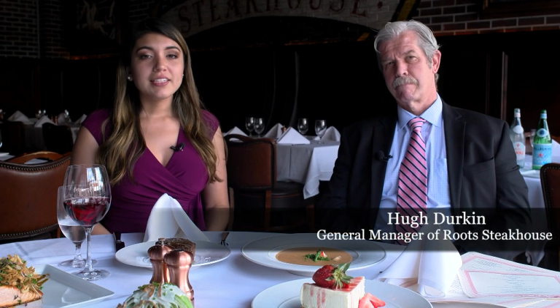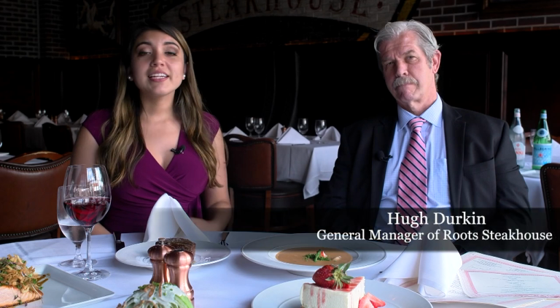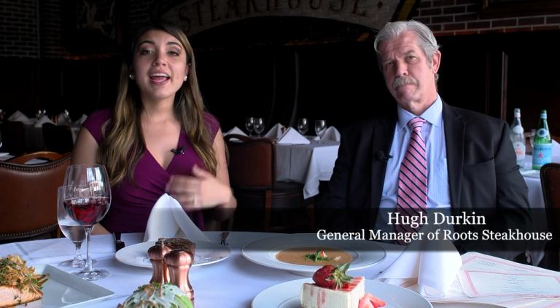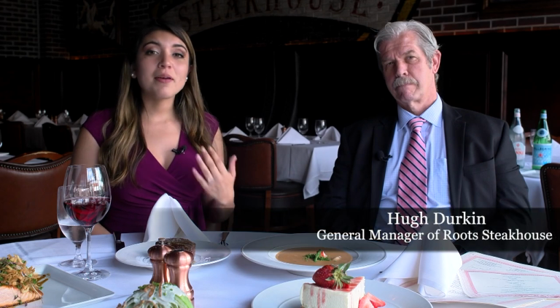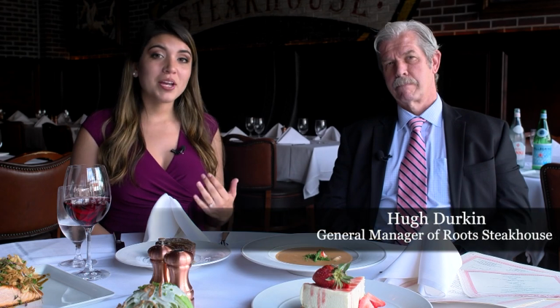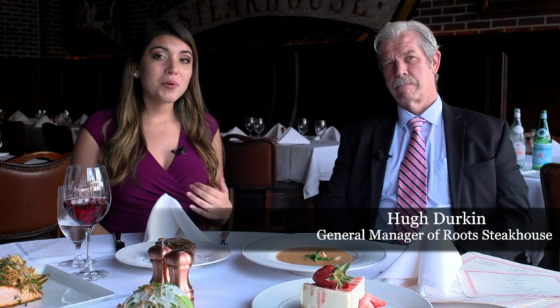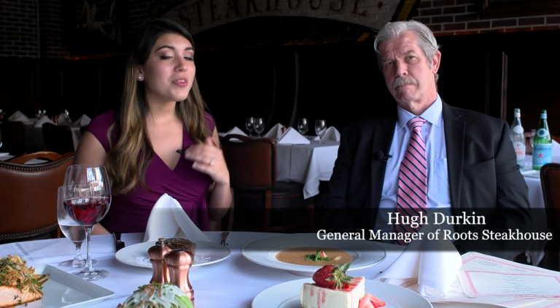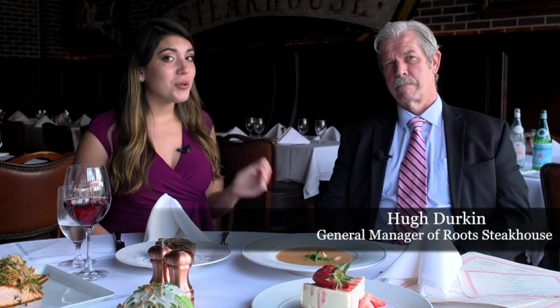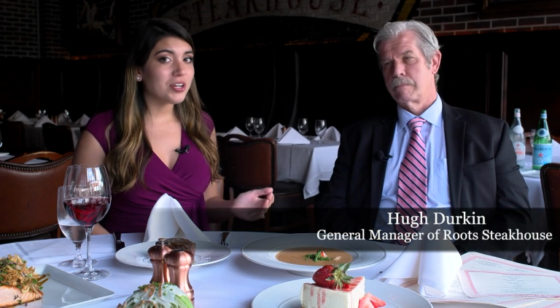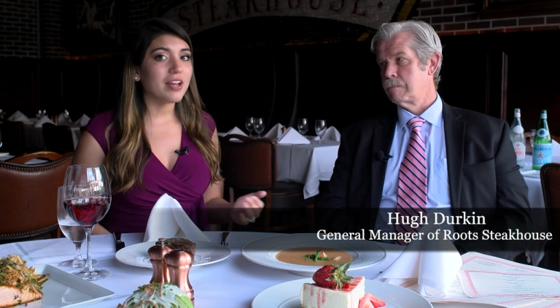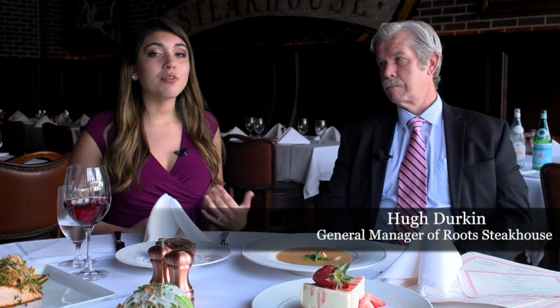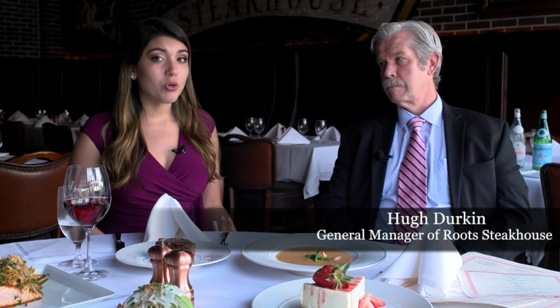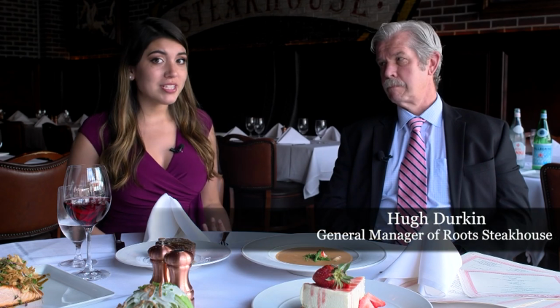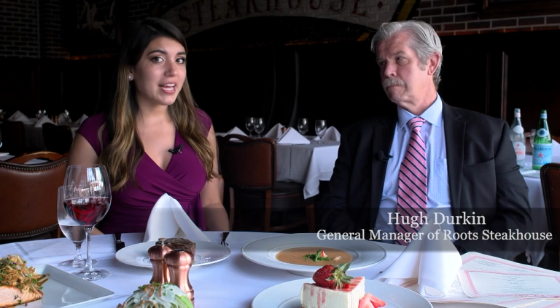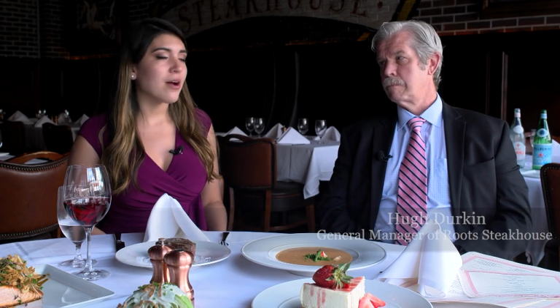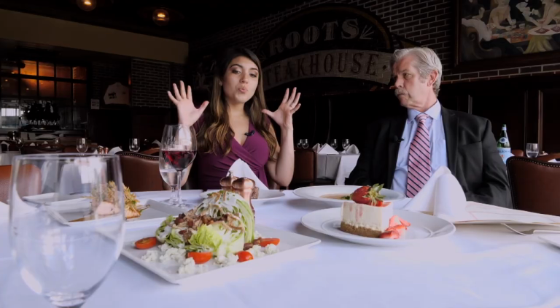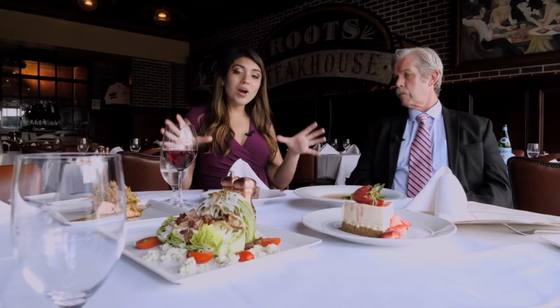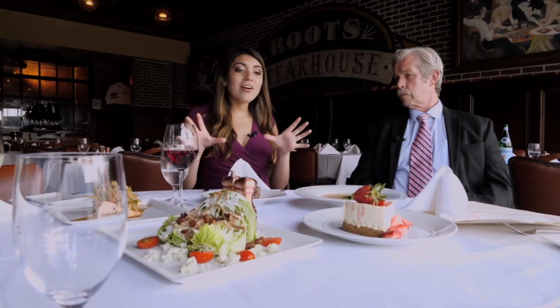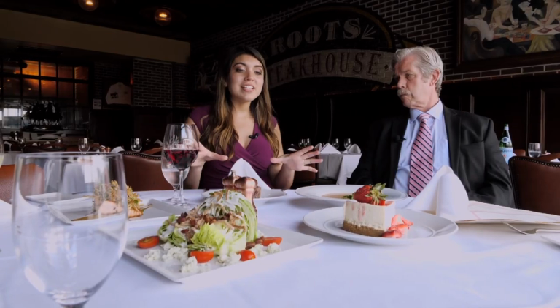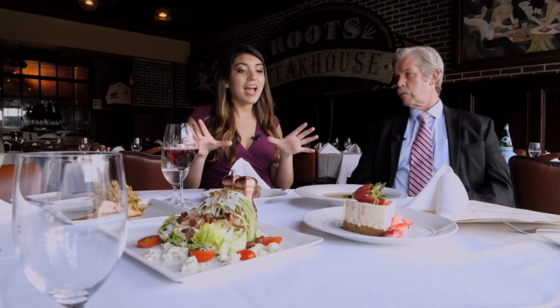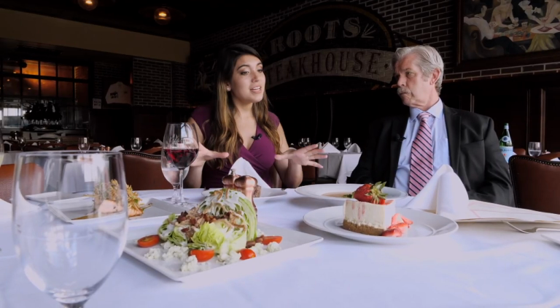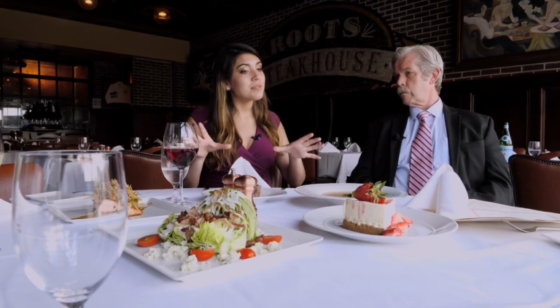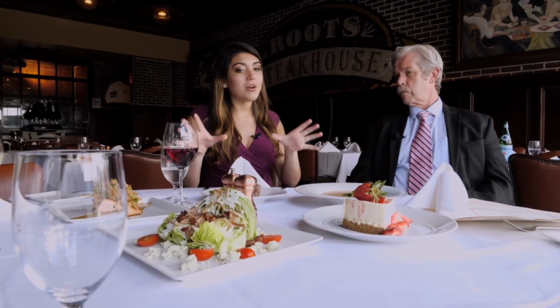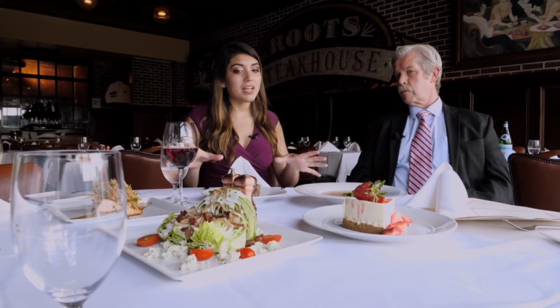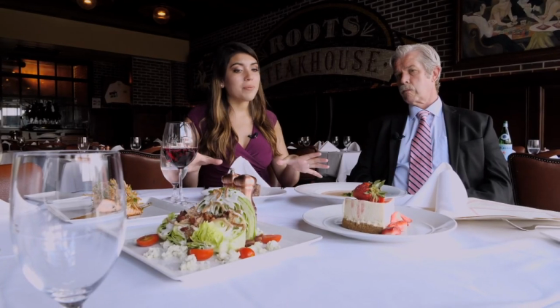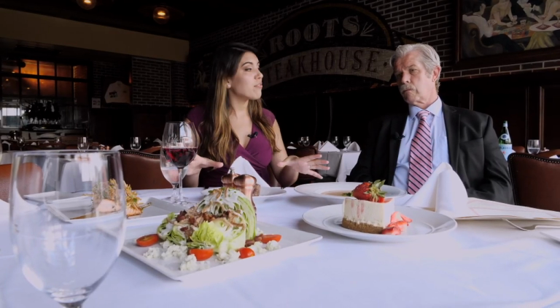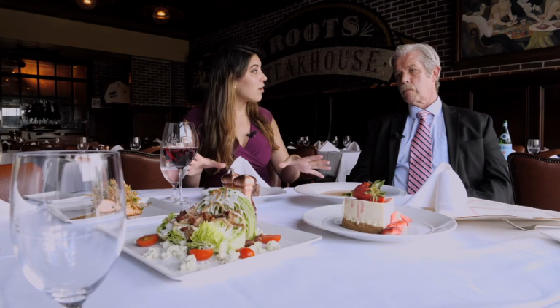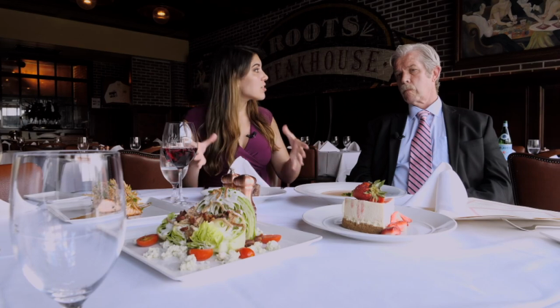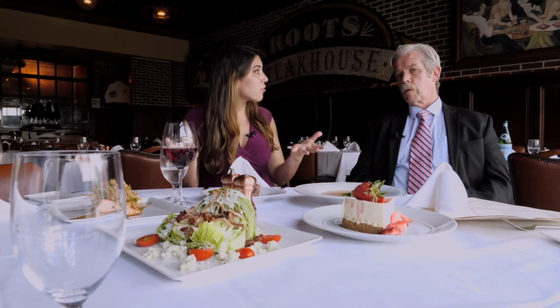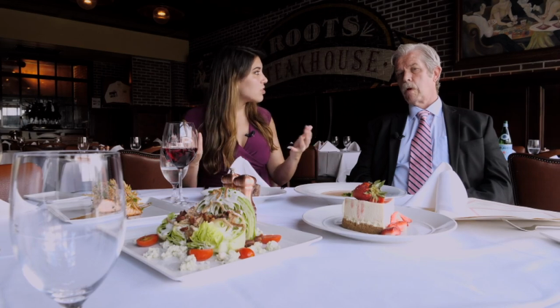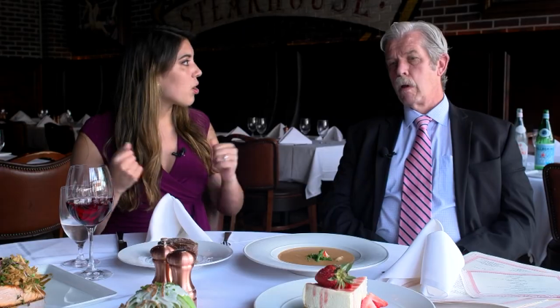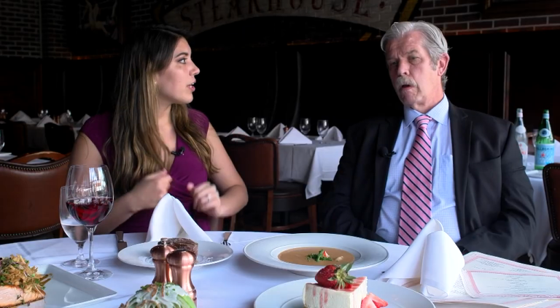Today I'm here with Hugh Durkin from Roots Steakhouse. What are these items right here that we have in front of us for Restaurant Week?